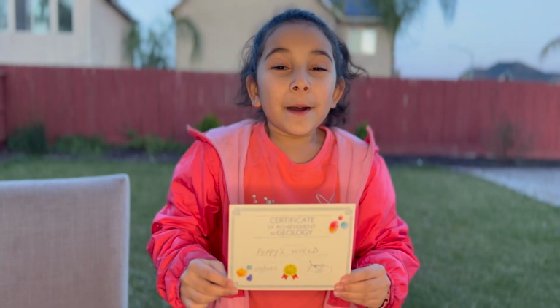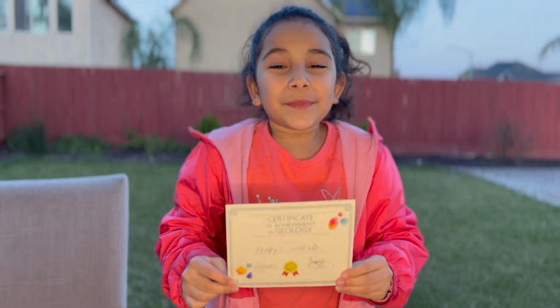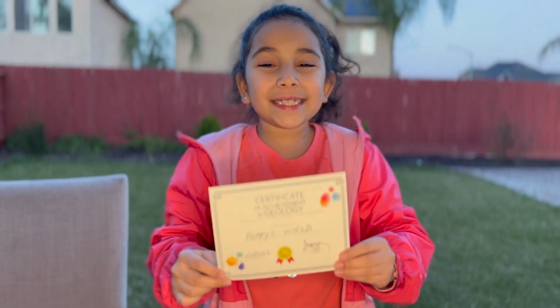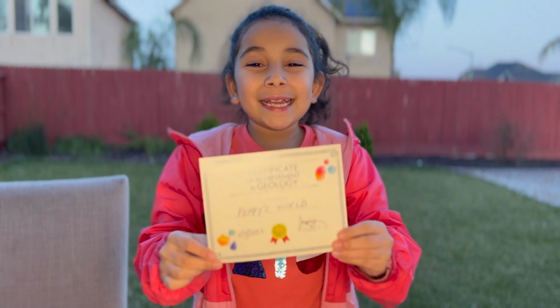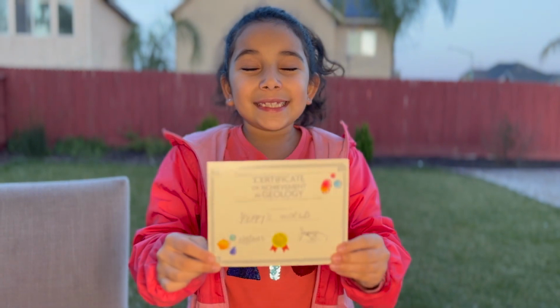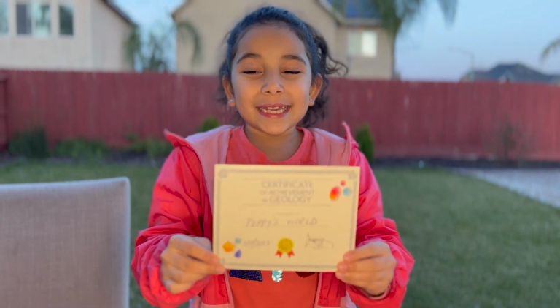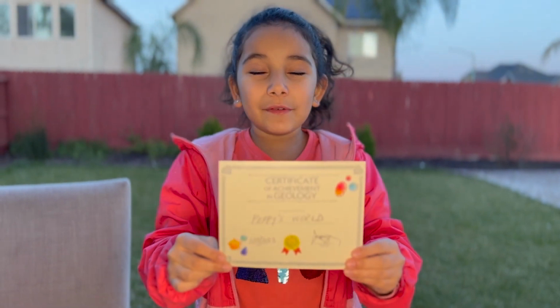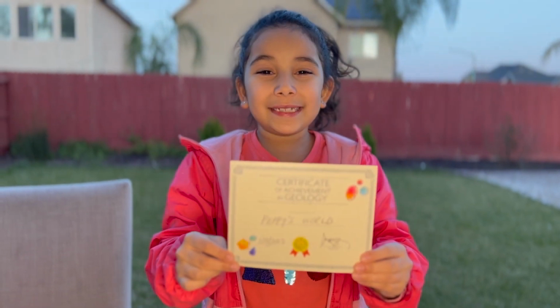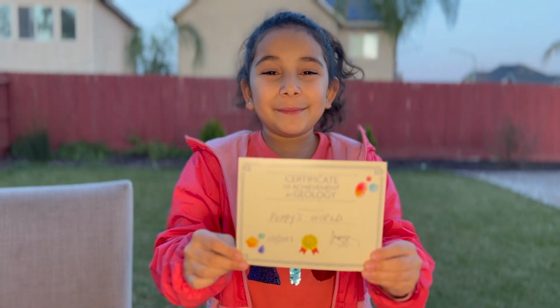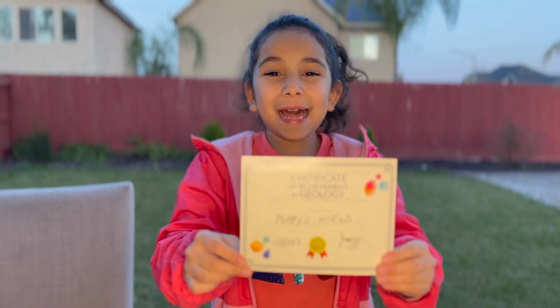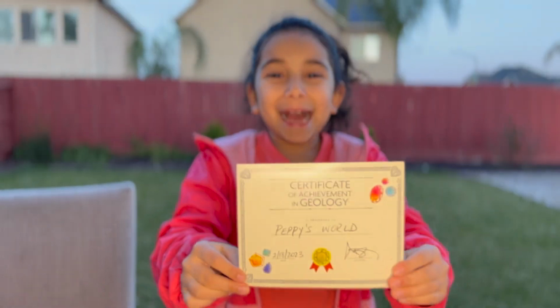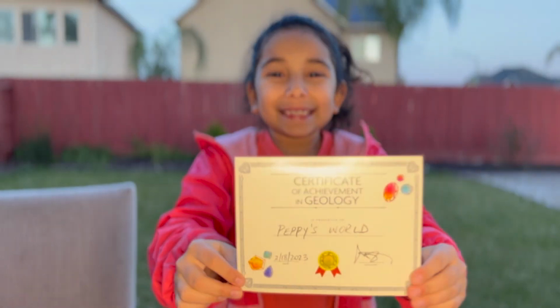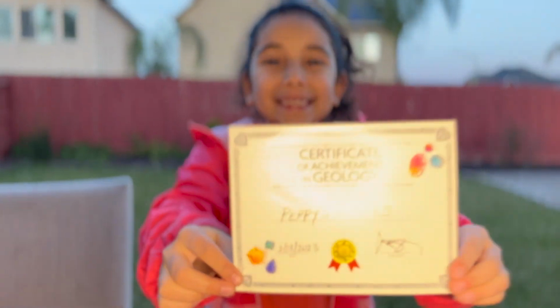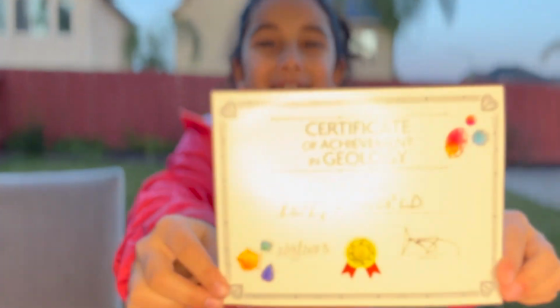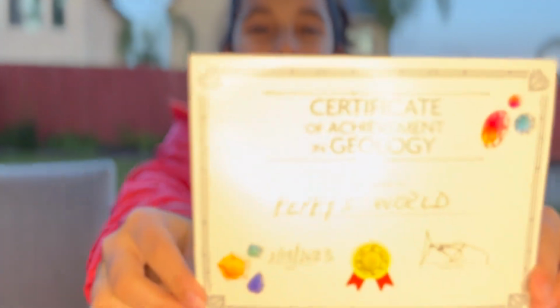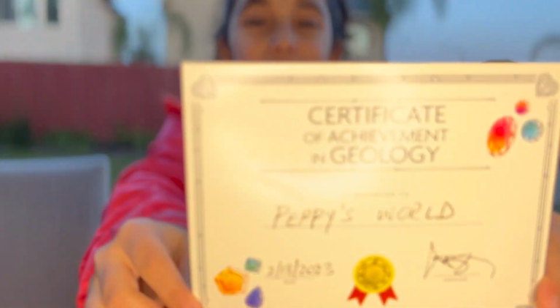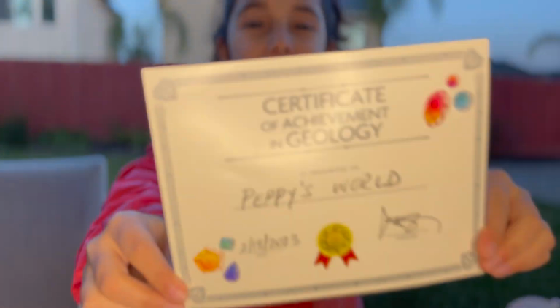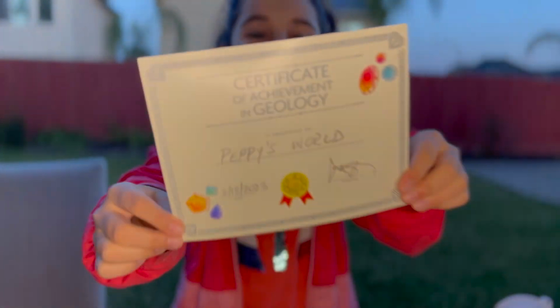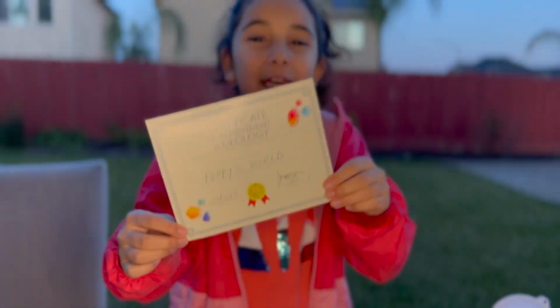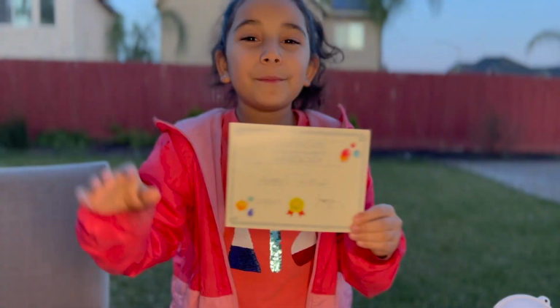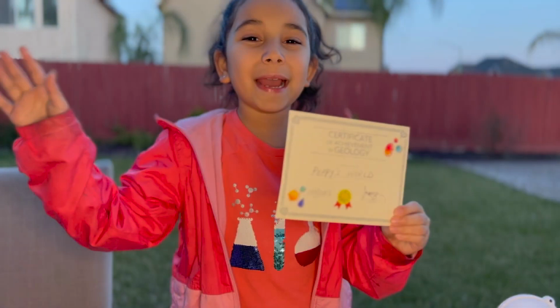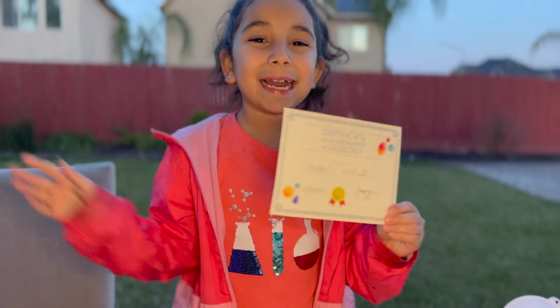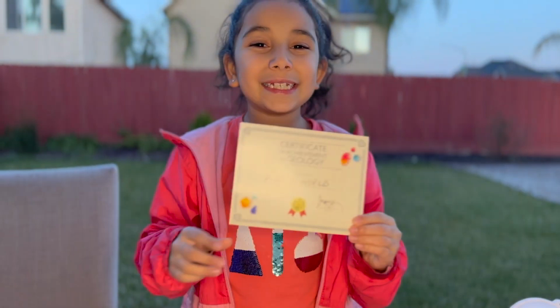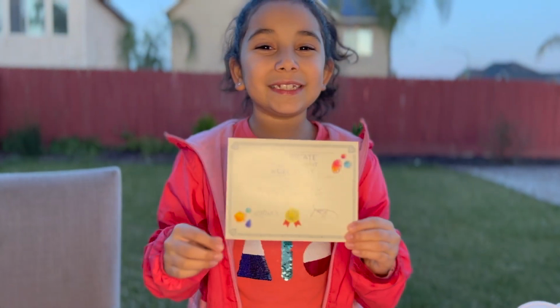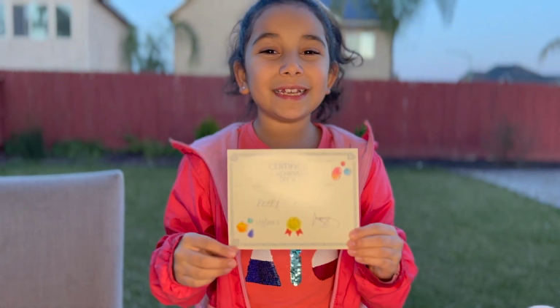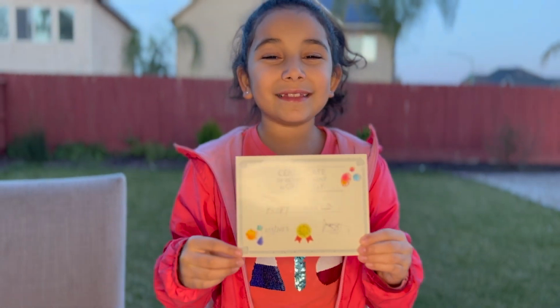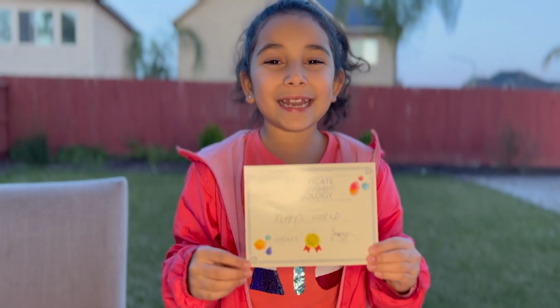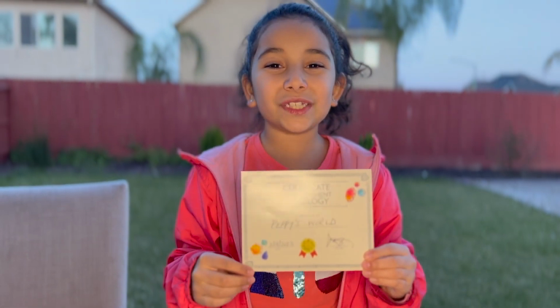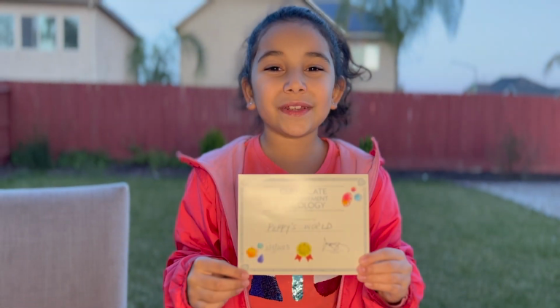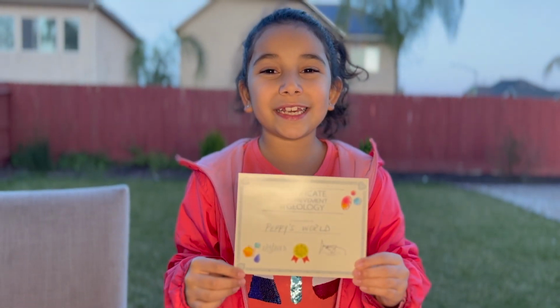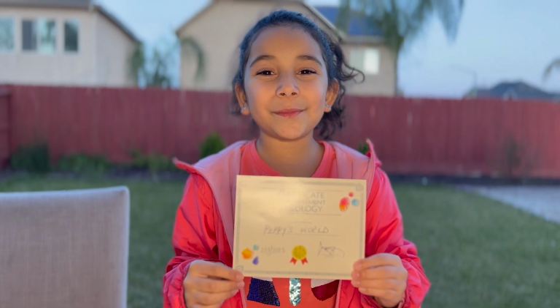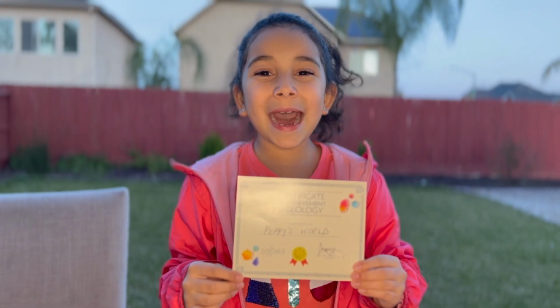This science kit was a blast. Here's my certificate. Bye guys, I'll see you in the next video. Bye.